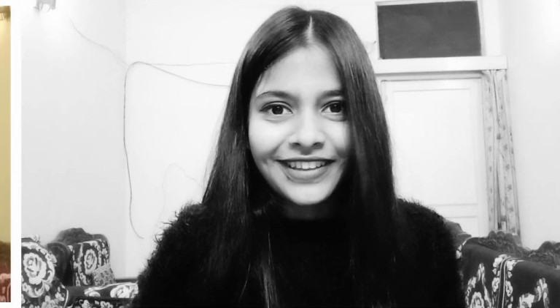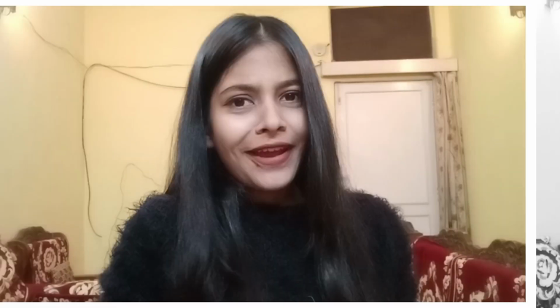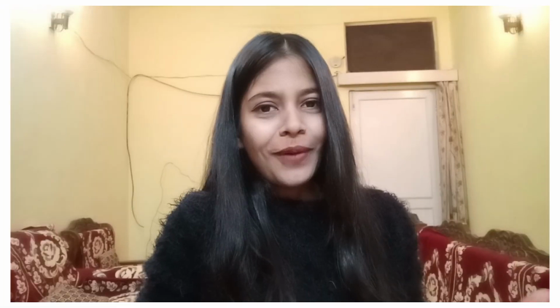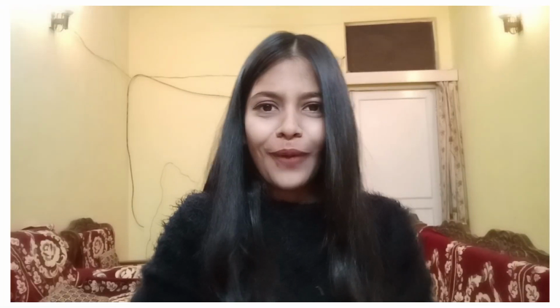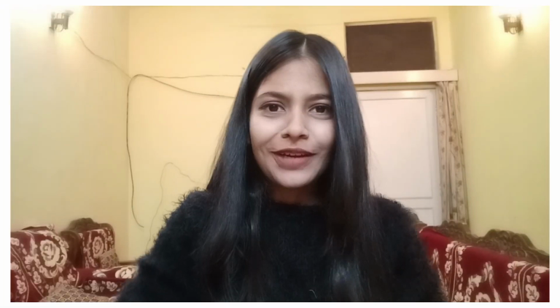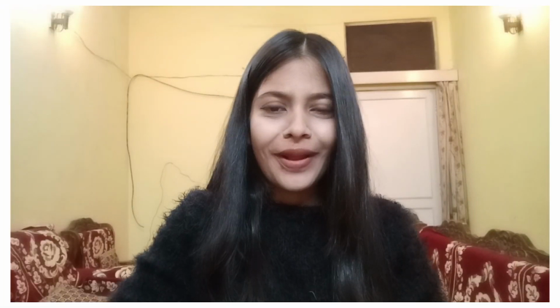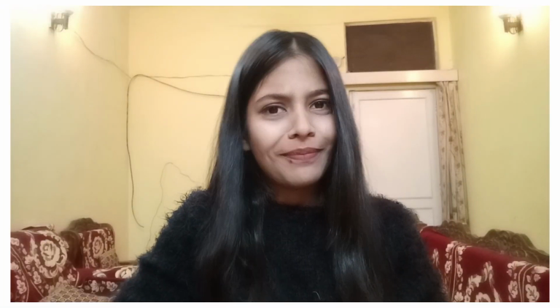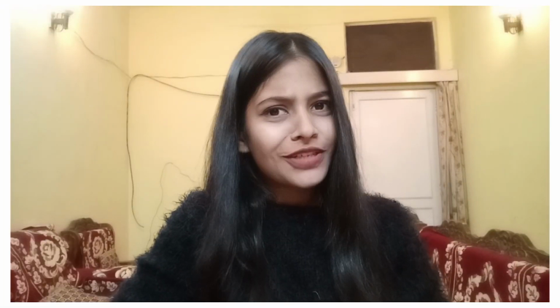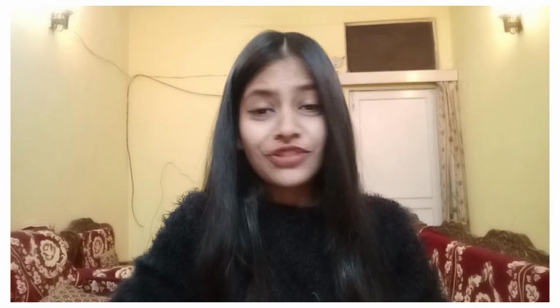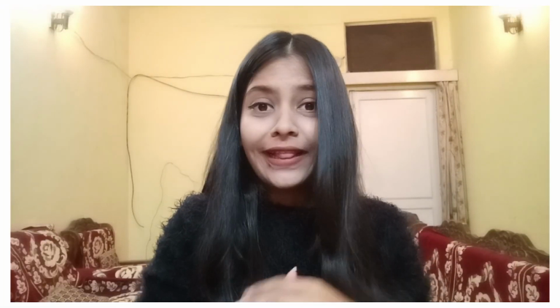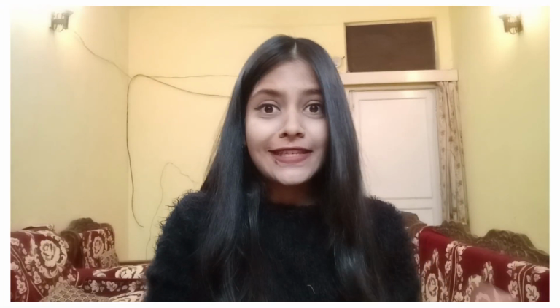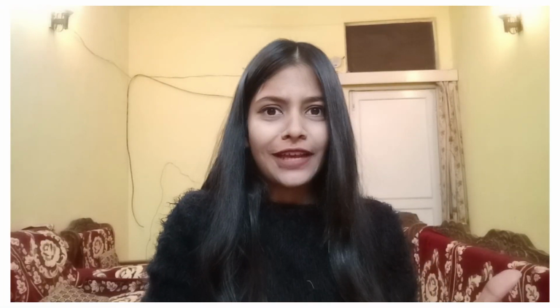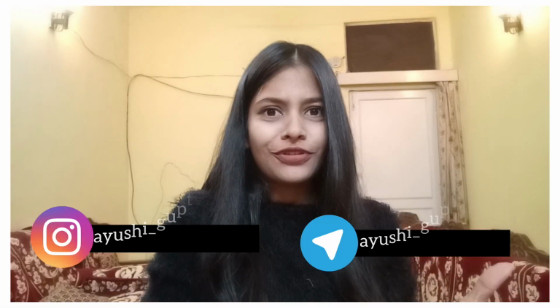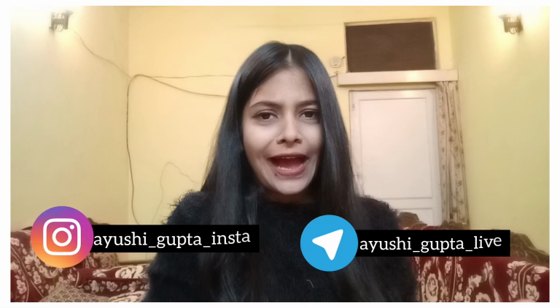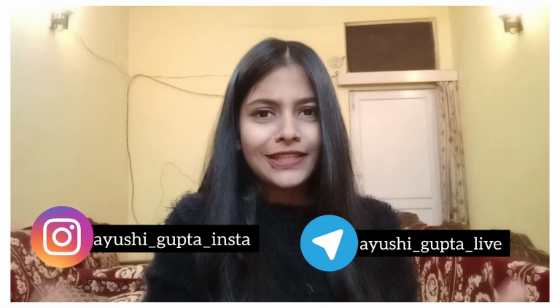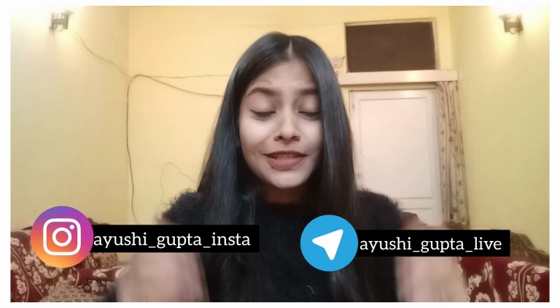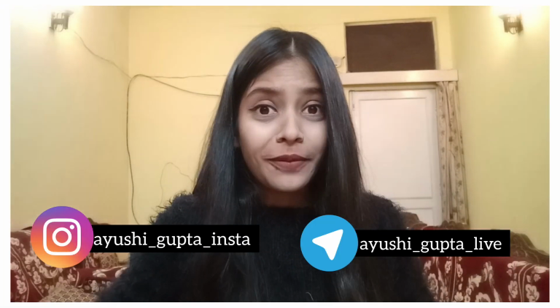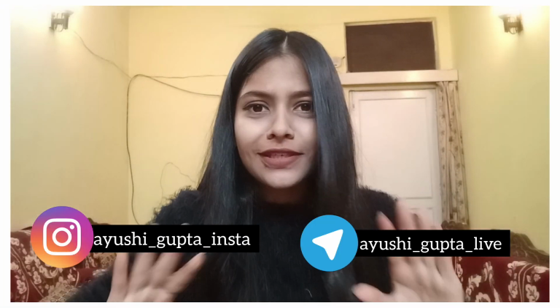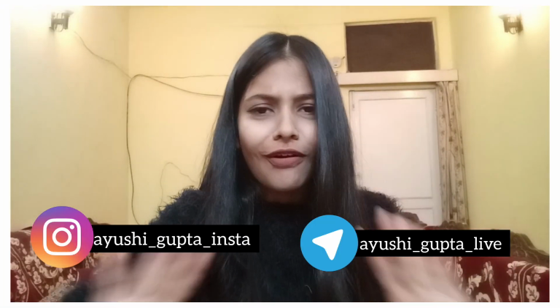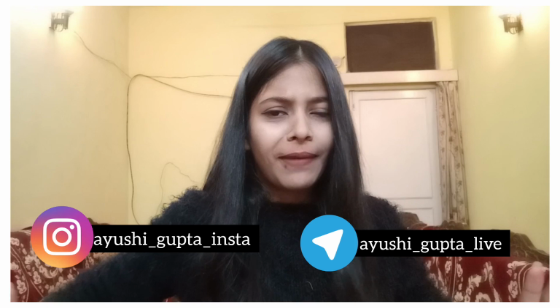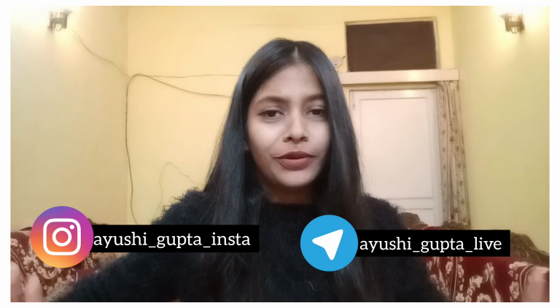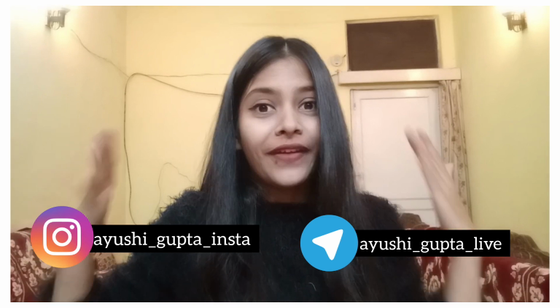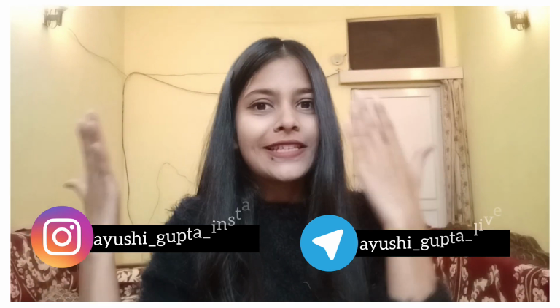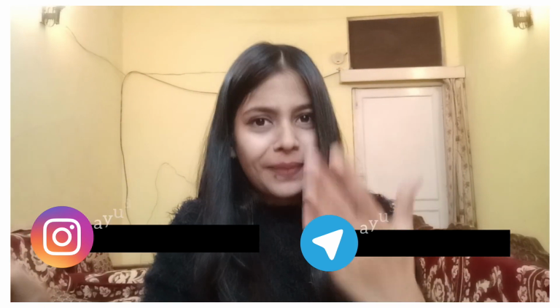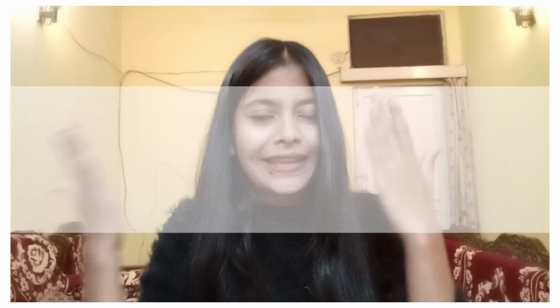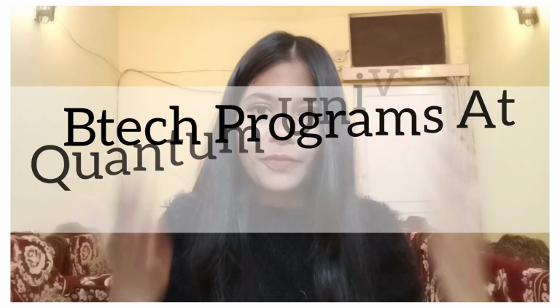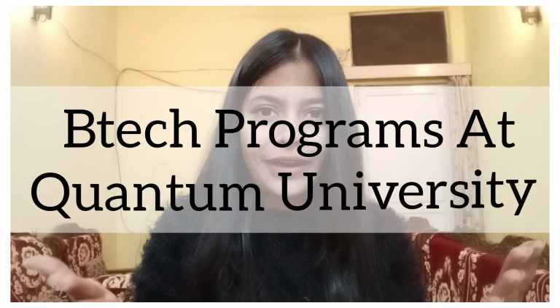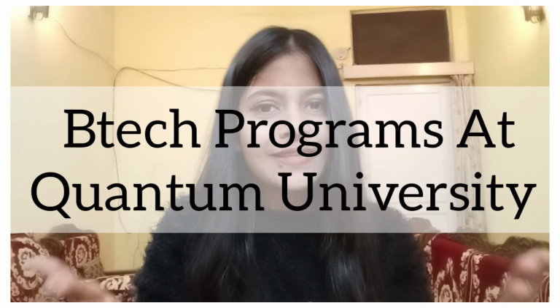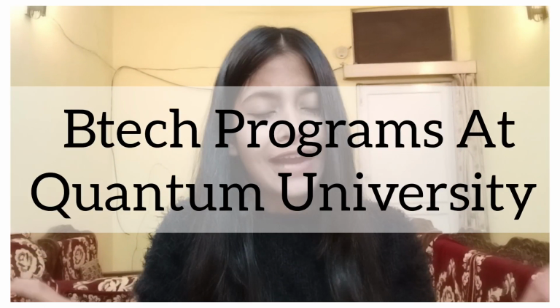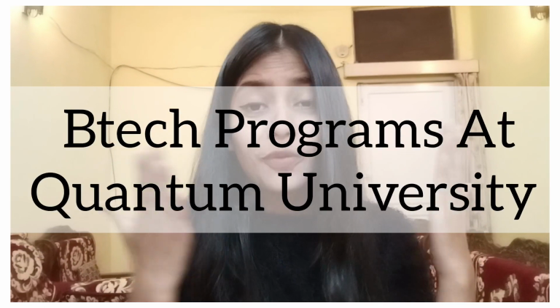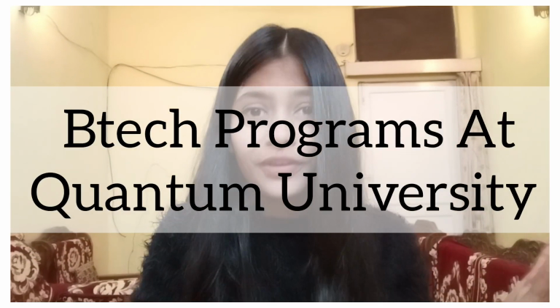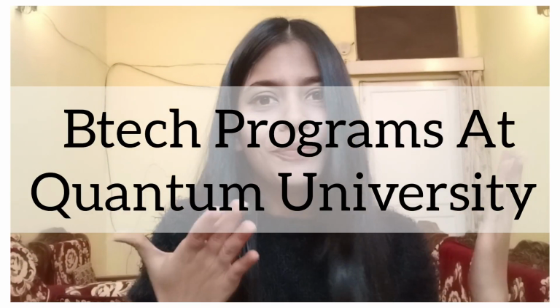Hi everyone, welcome and welcome back to my channel. This is Ayushi and this video is all about the various B-Tech programs at Quantum University.